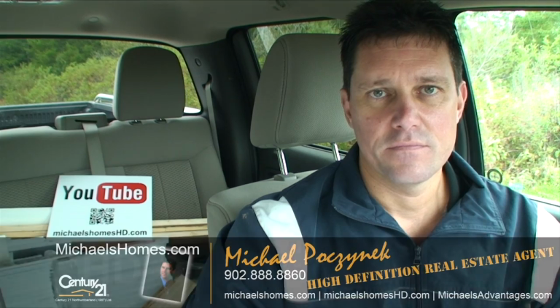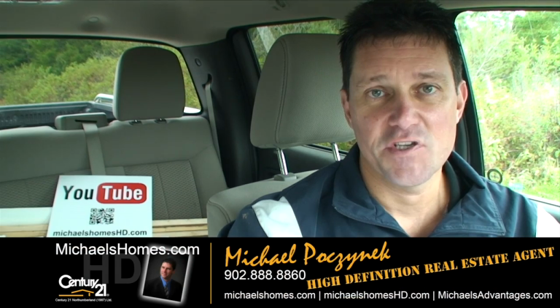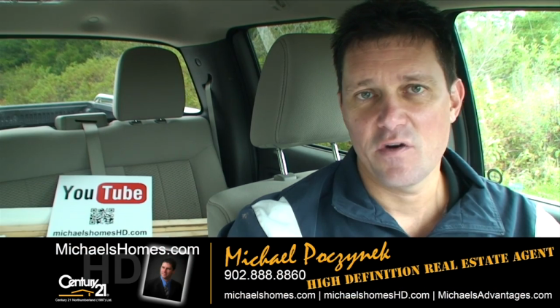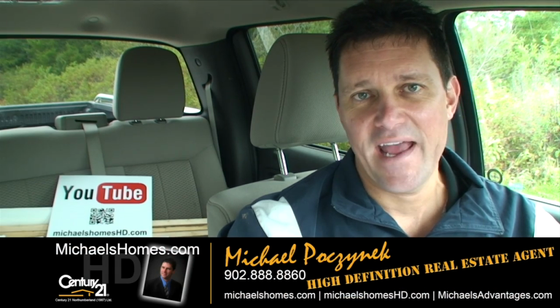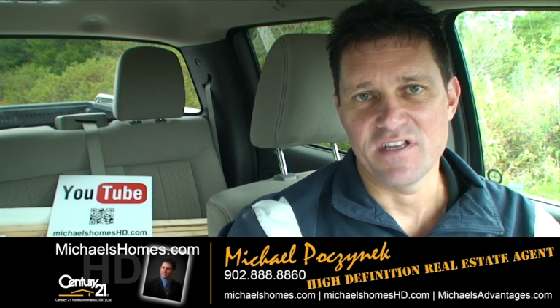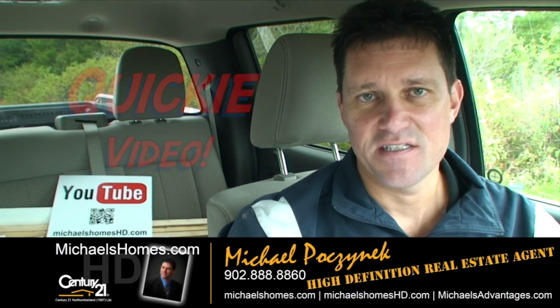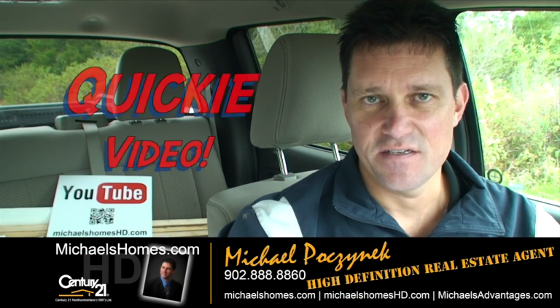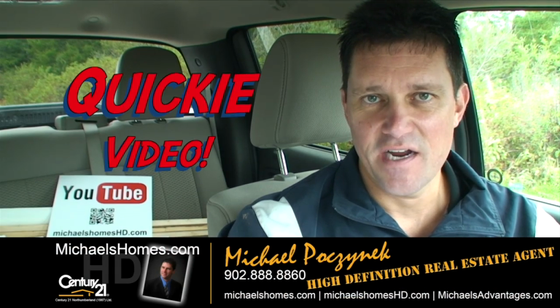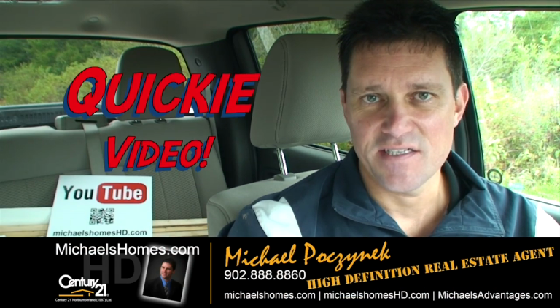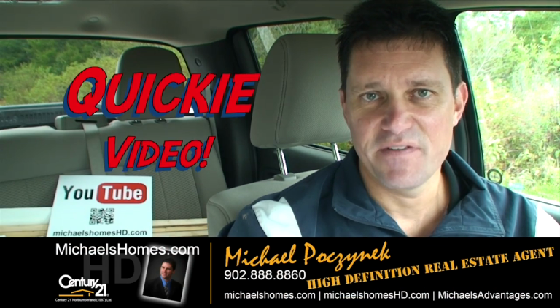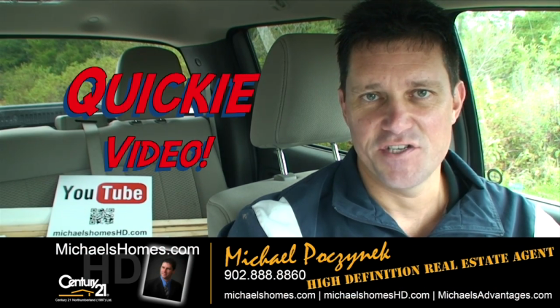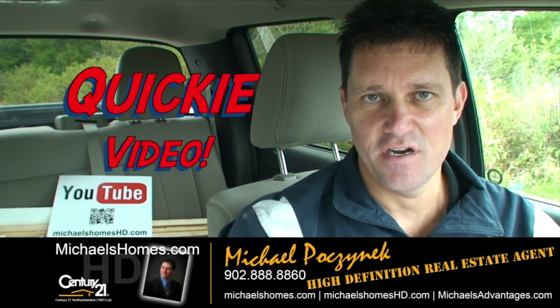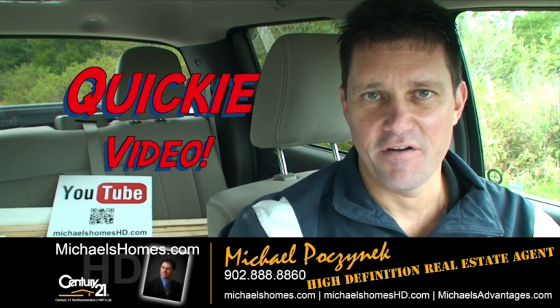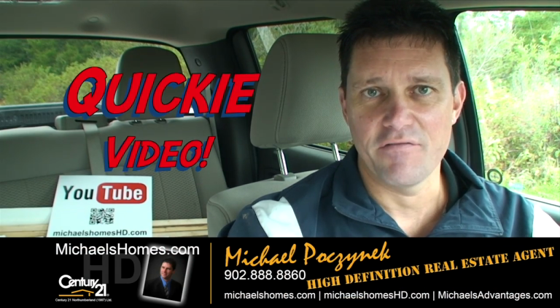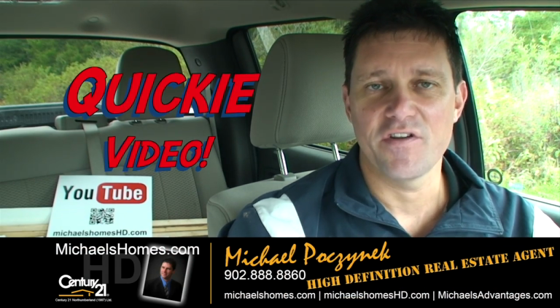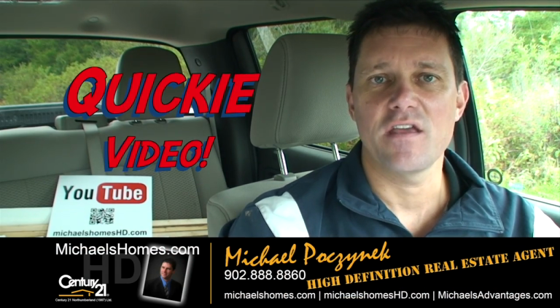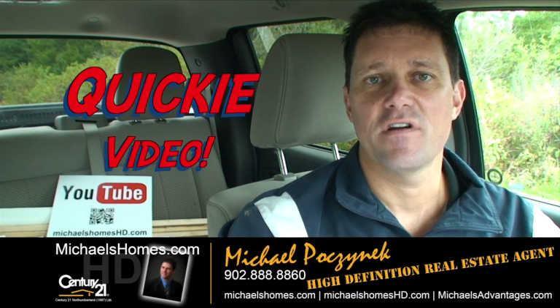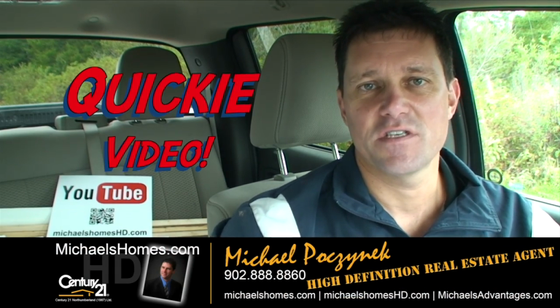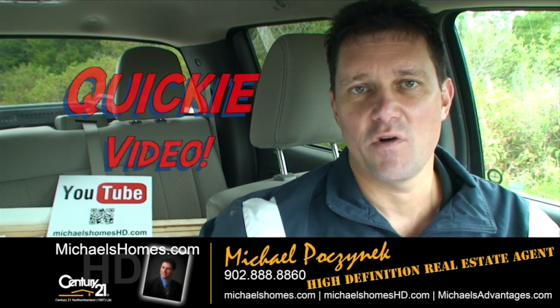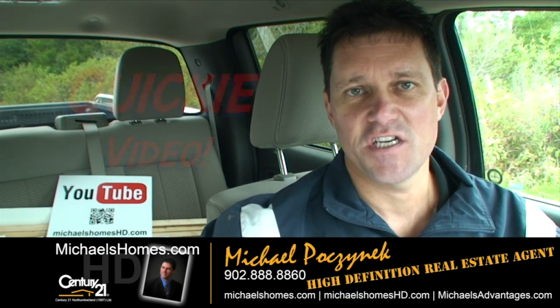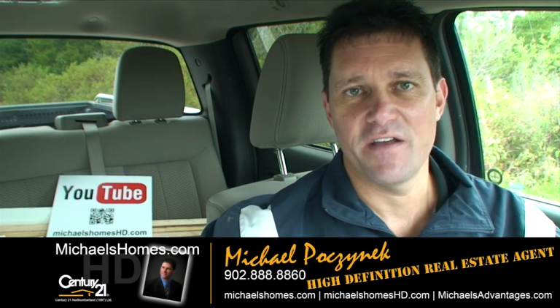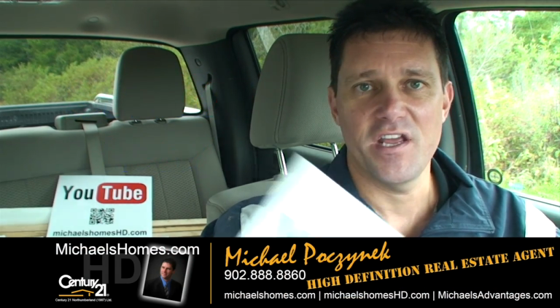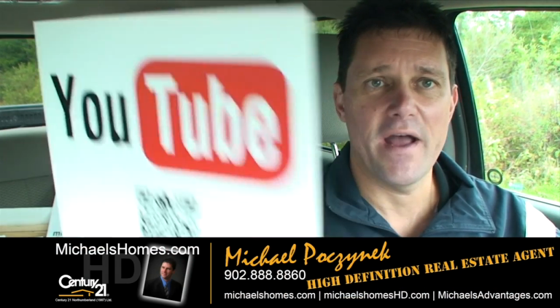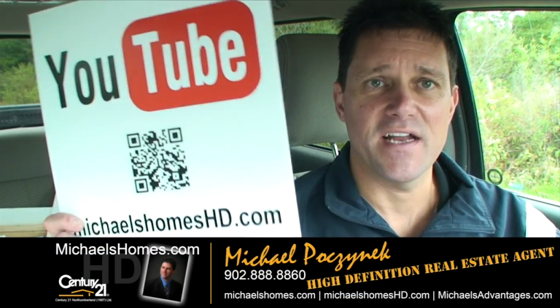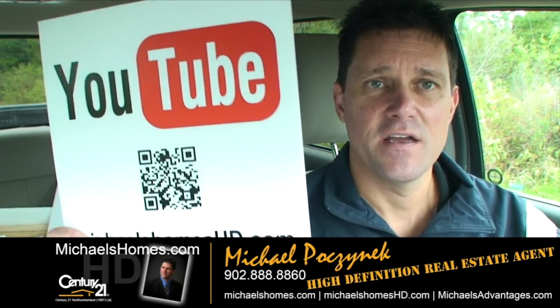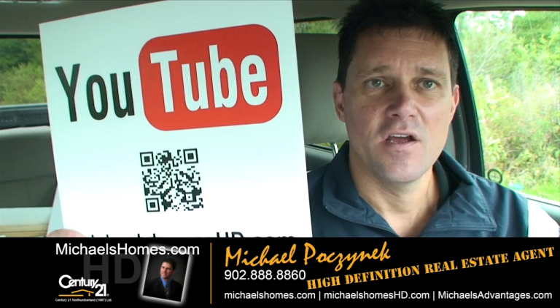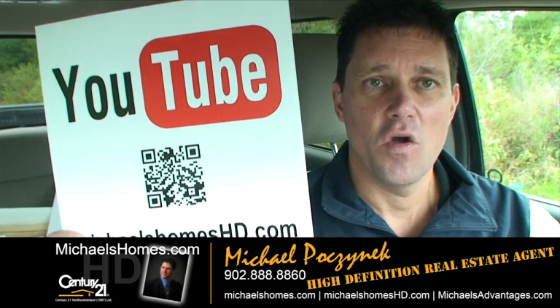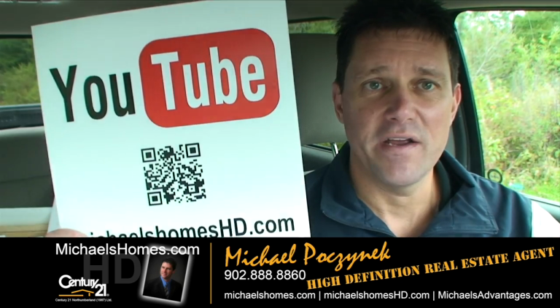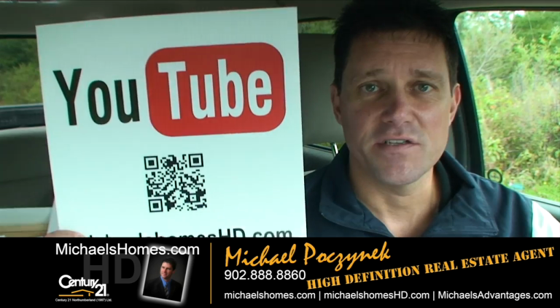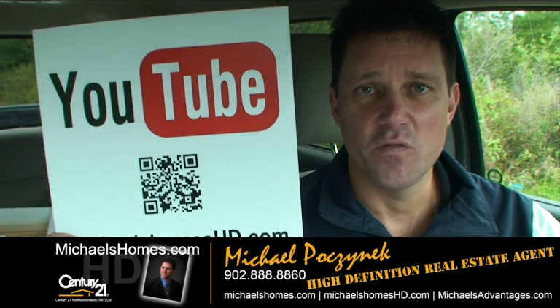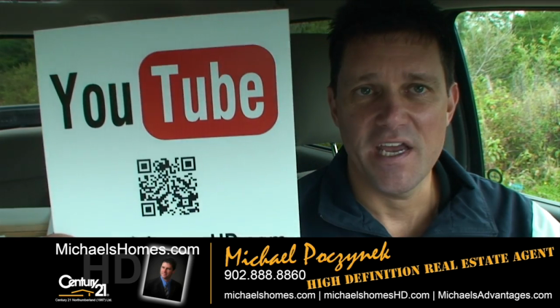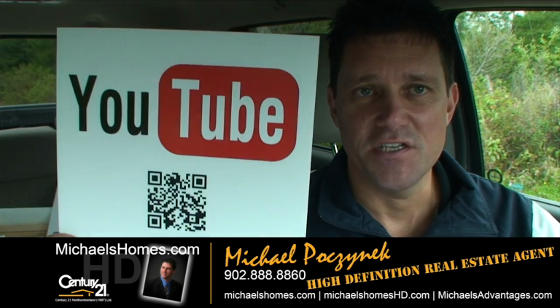So there we have it — that's the entire subdivision here in Grand River. Thank you very much for watching my video at Michael's Homes HD.